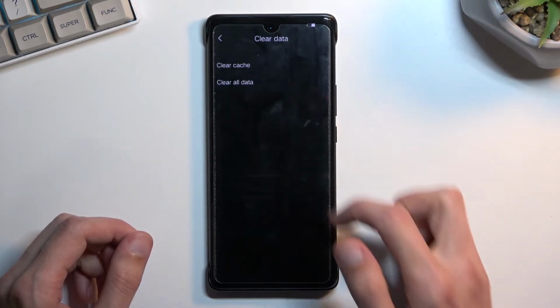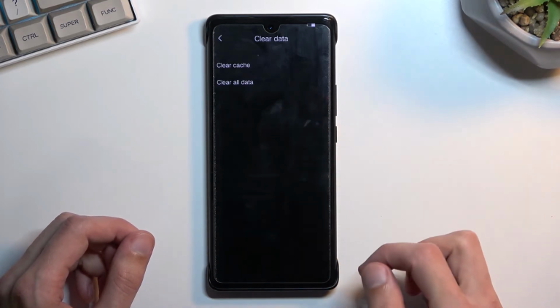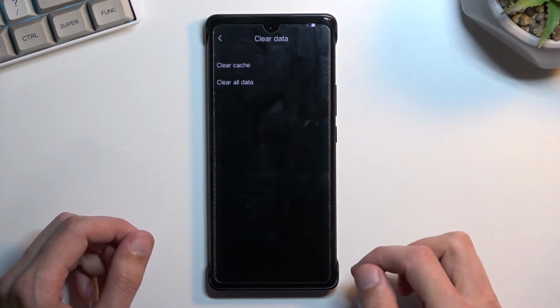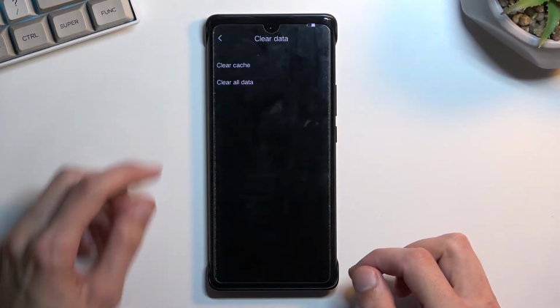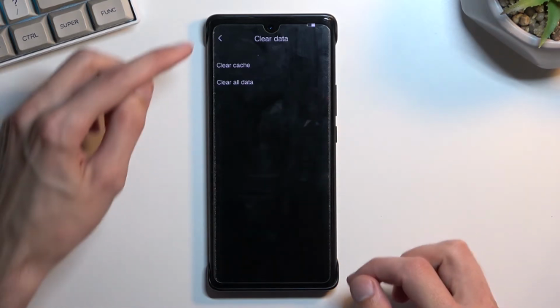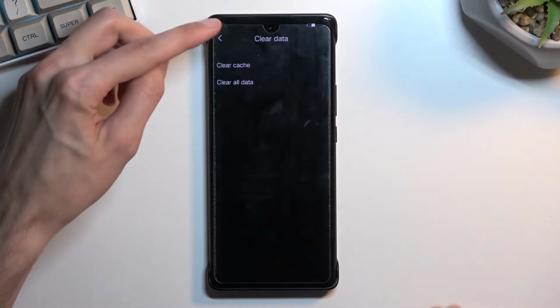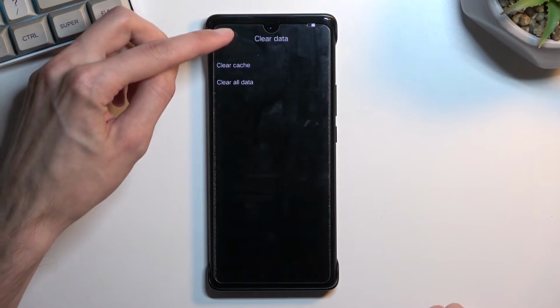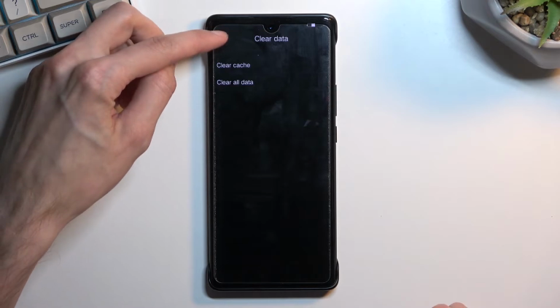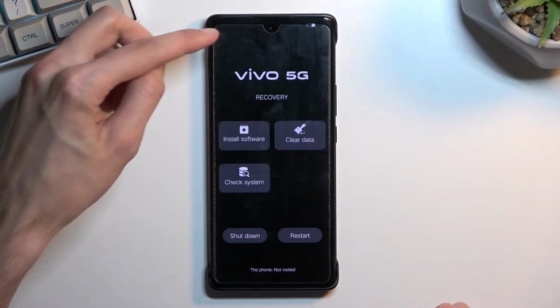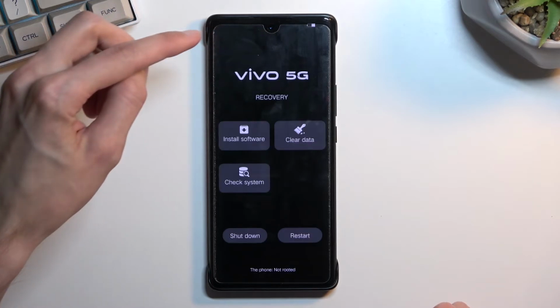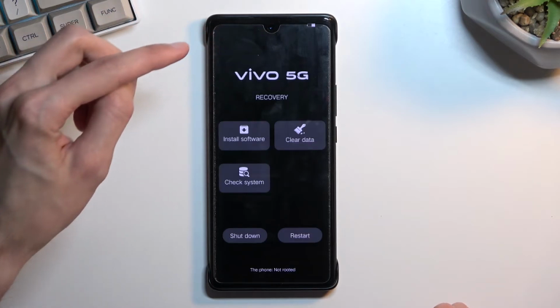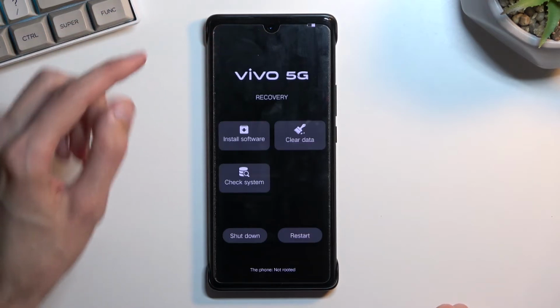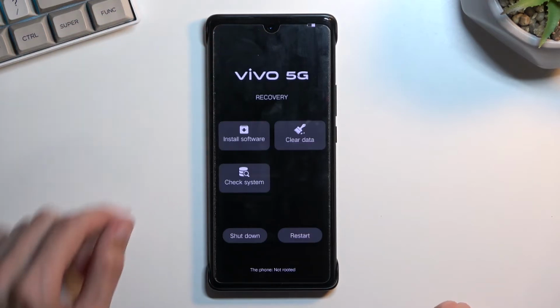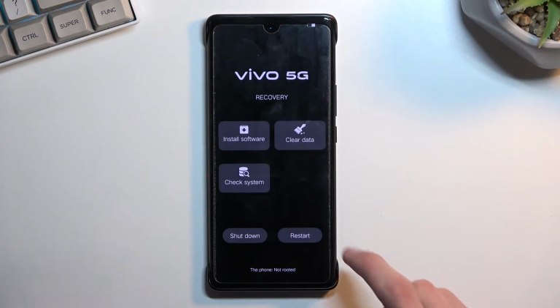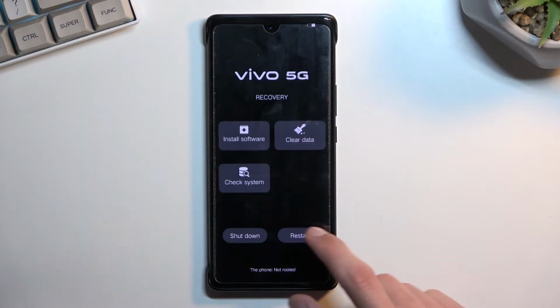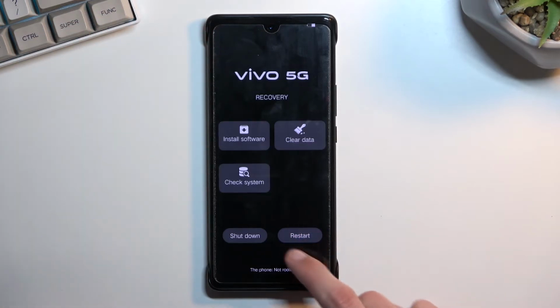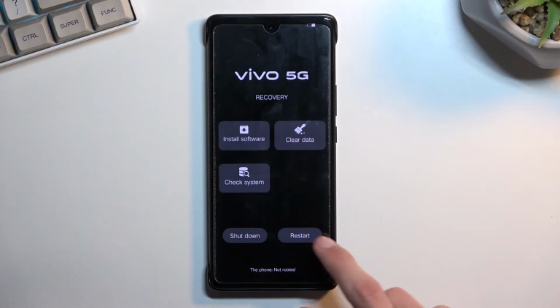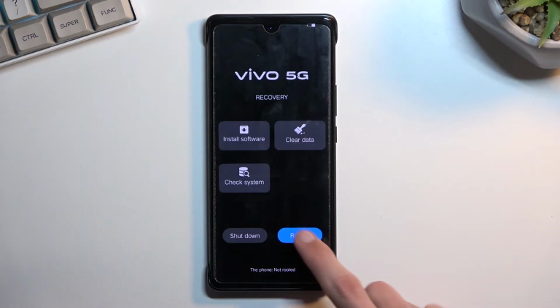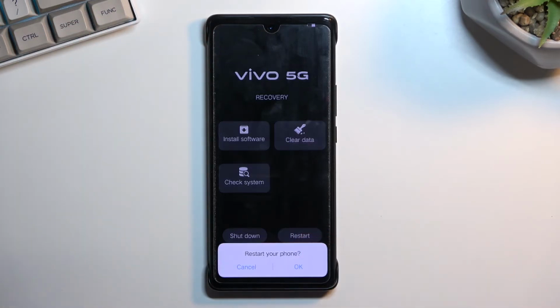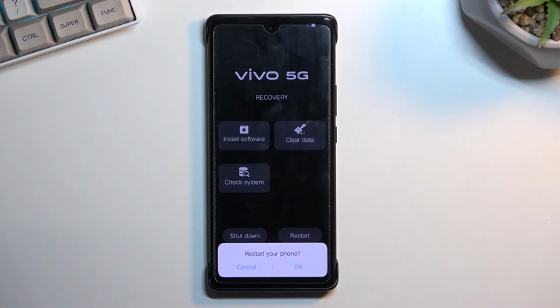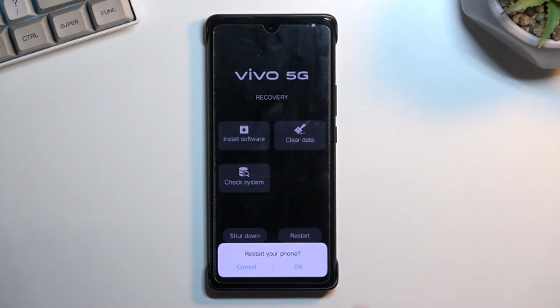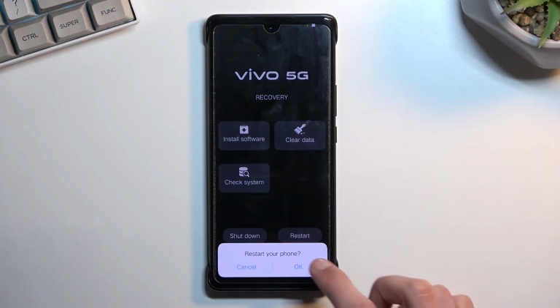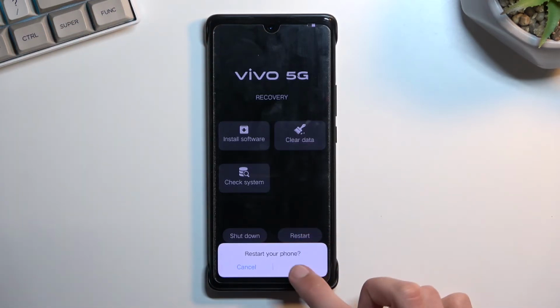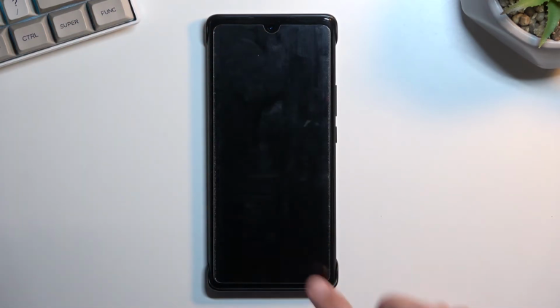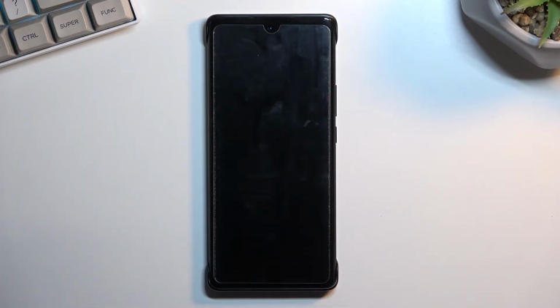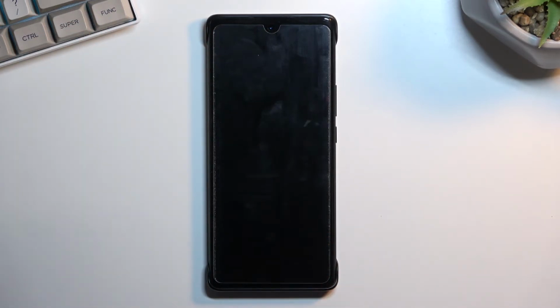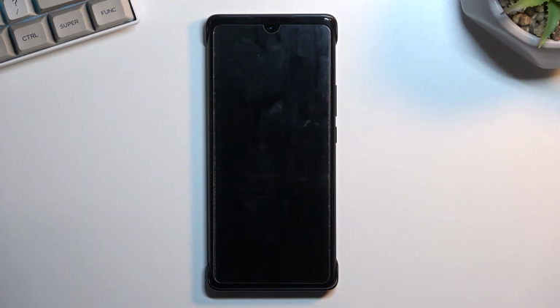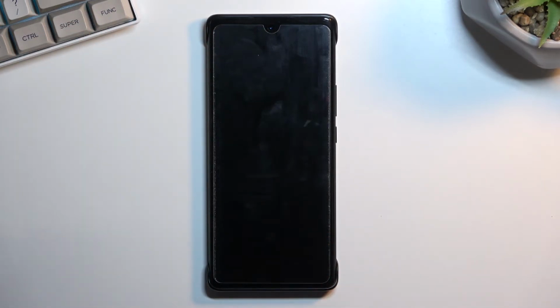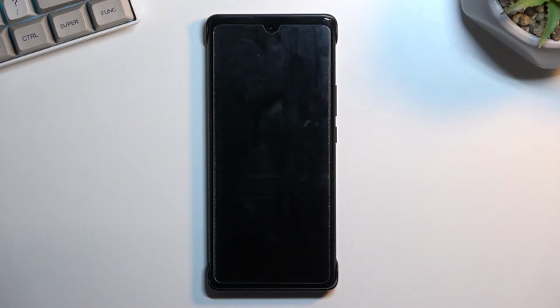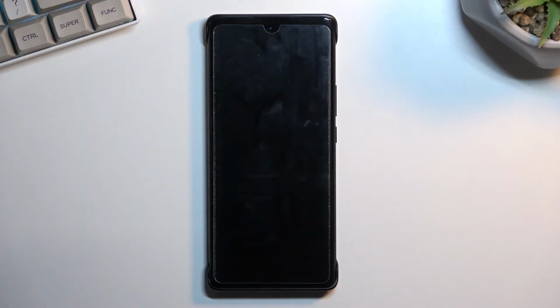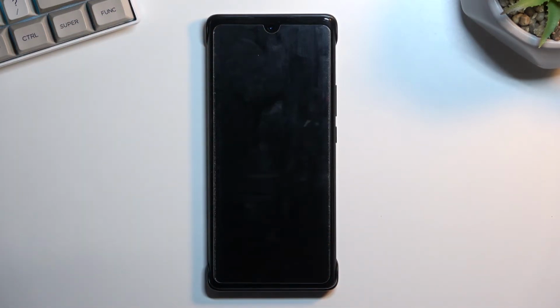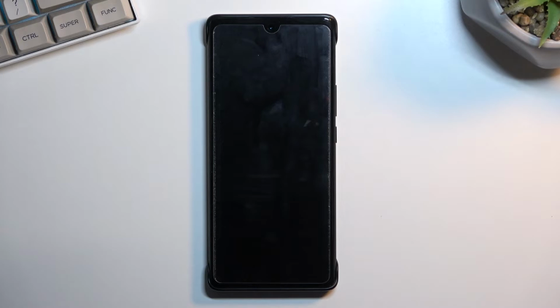Let's go back, and back once more. Then we can select restart to get back to our Android operating system.